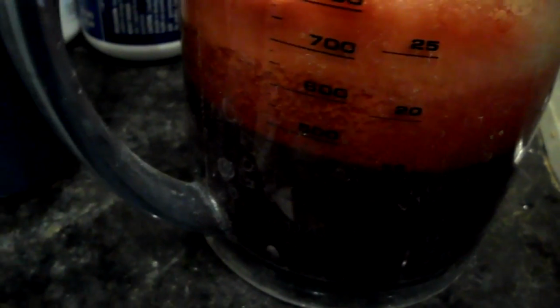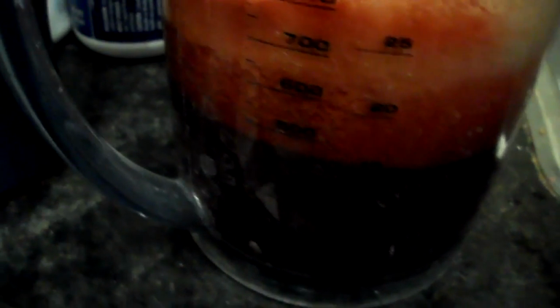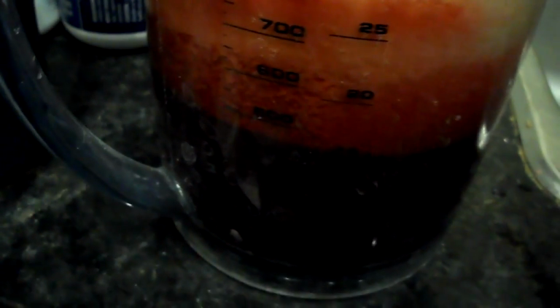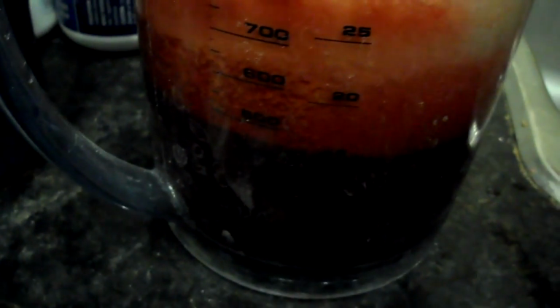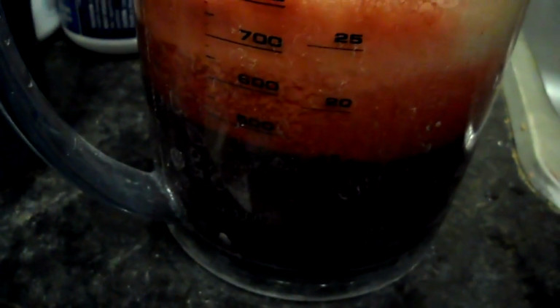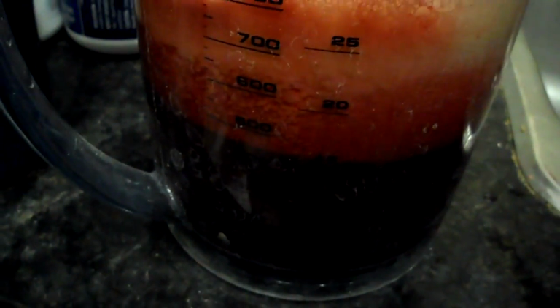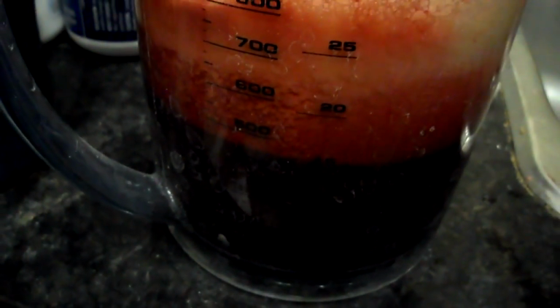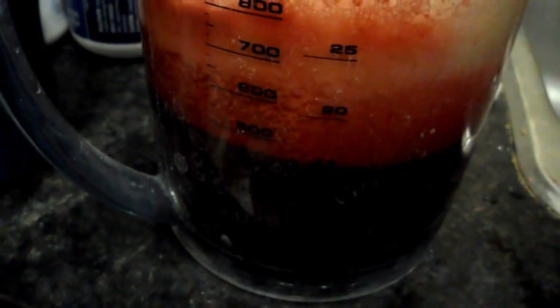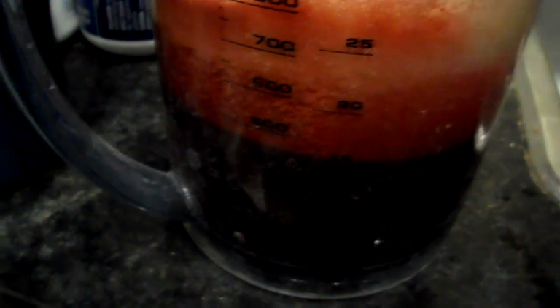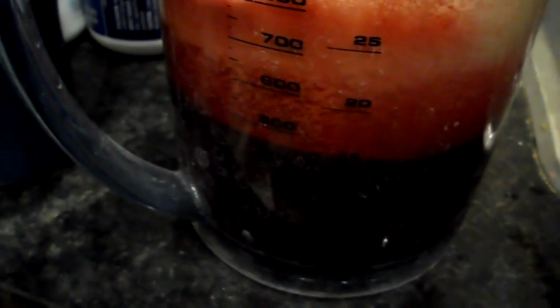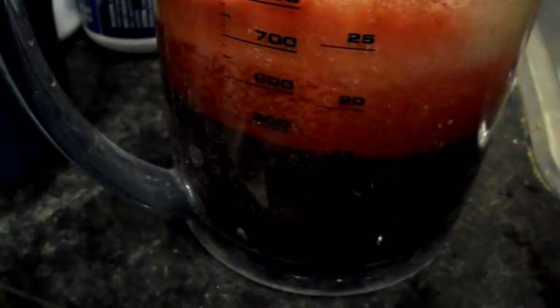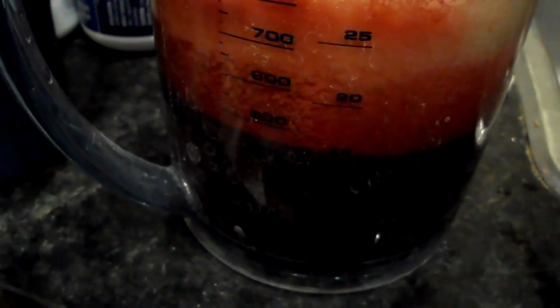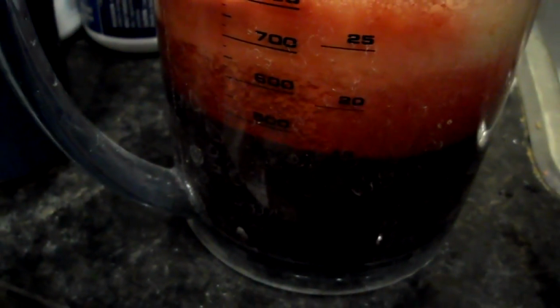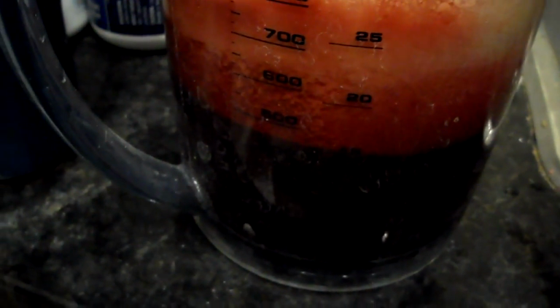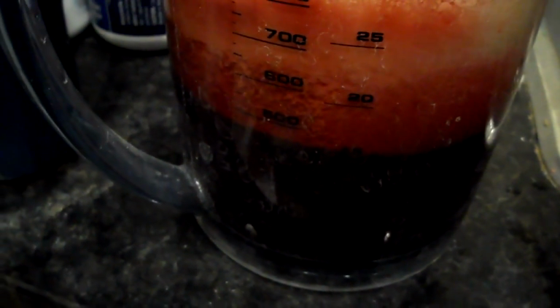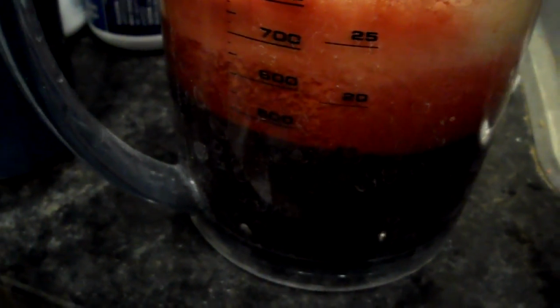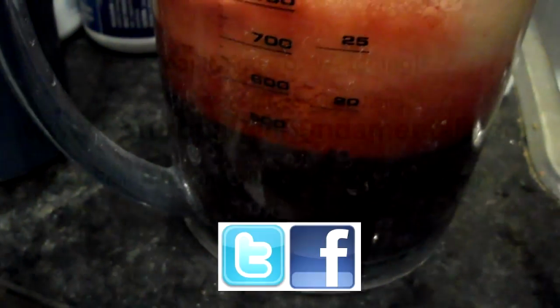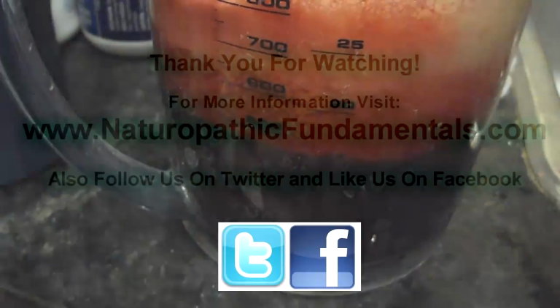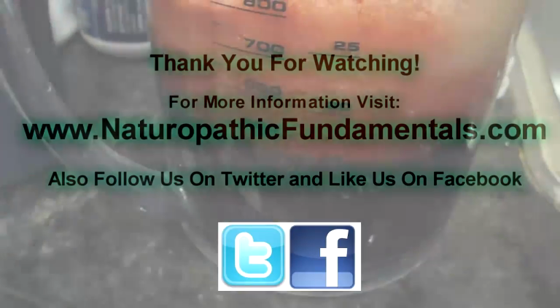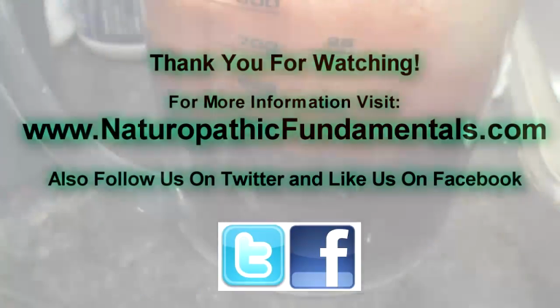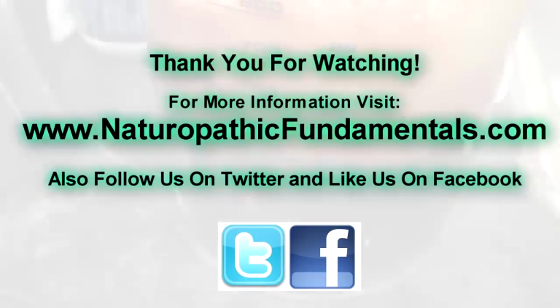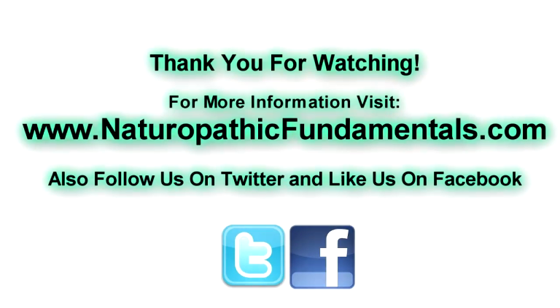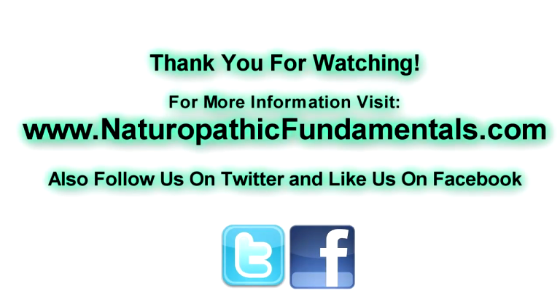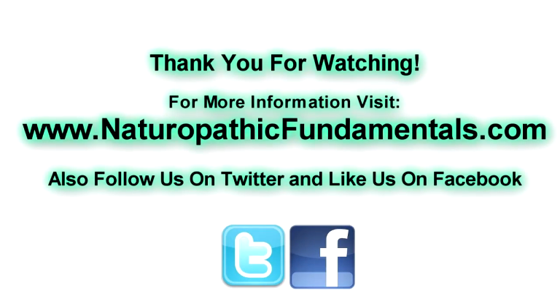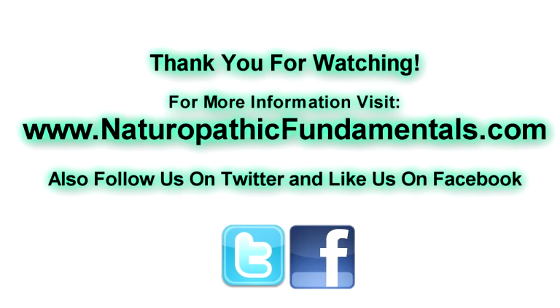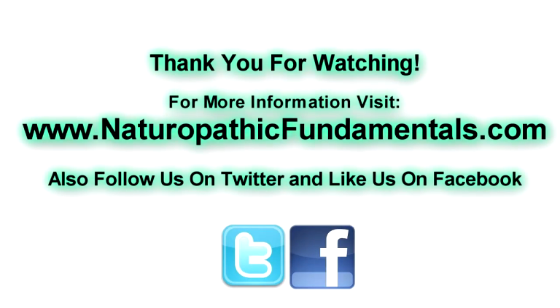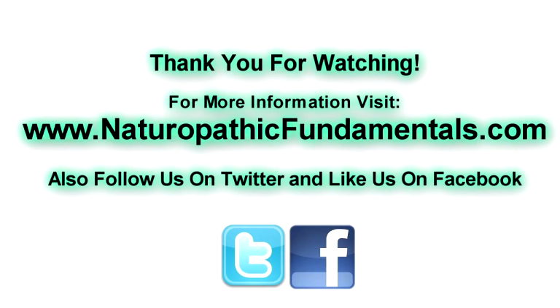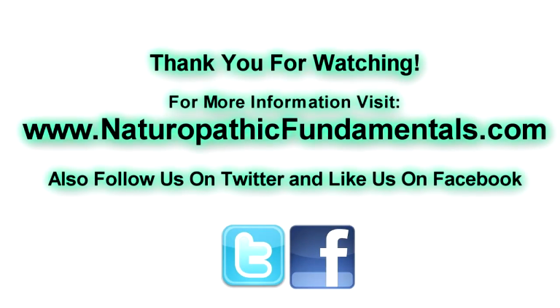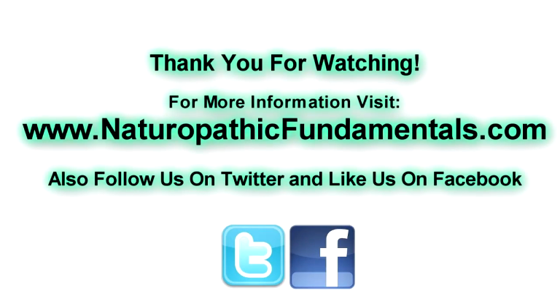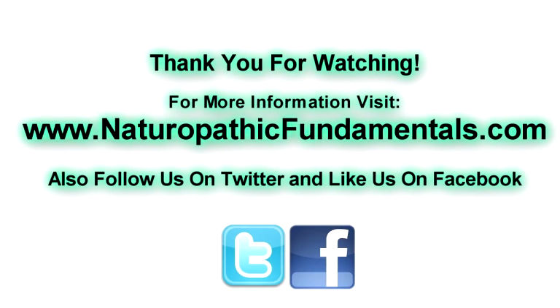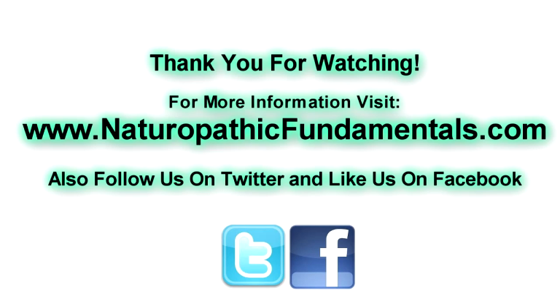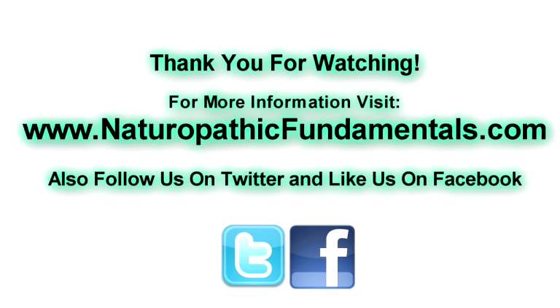If you have any questions or comments guys, post them below. Don't forget to subscribe to the channel. Thank you.